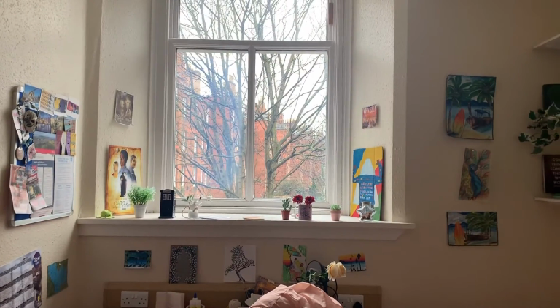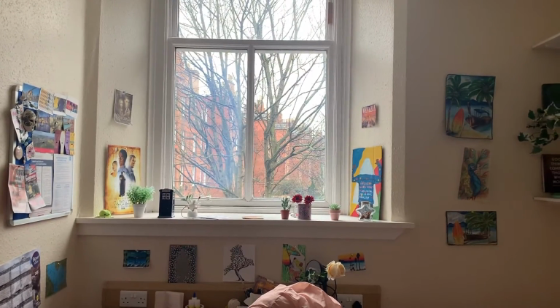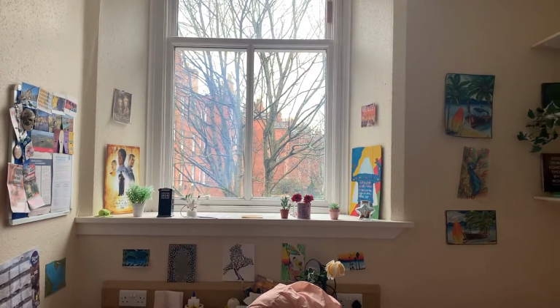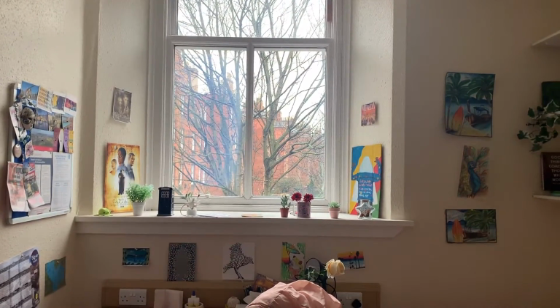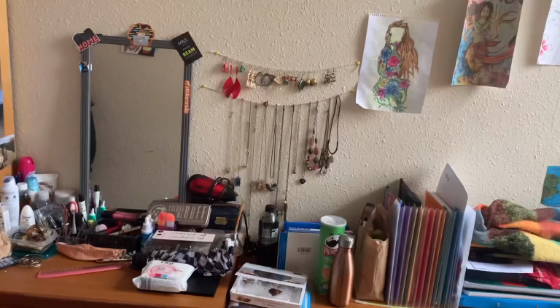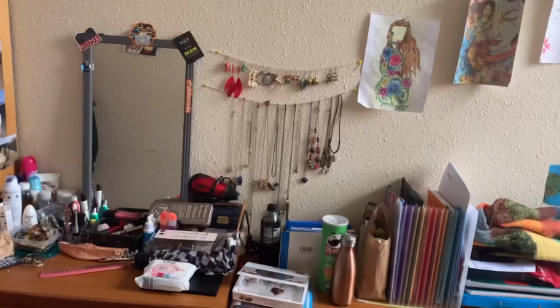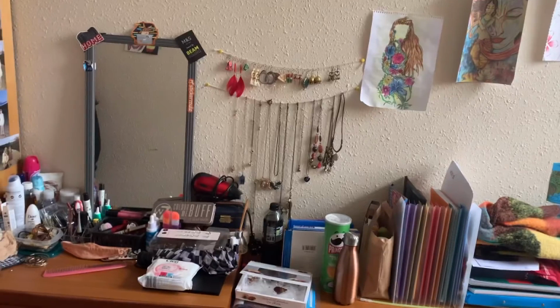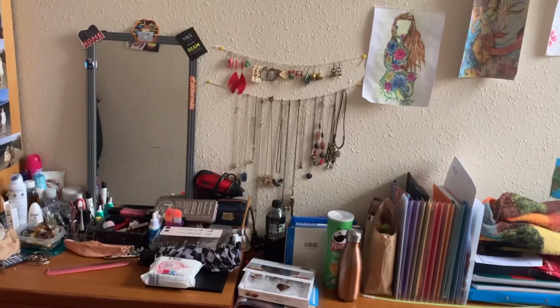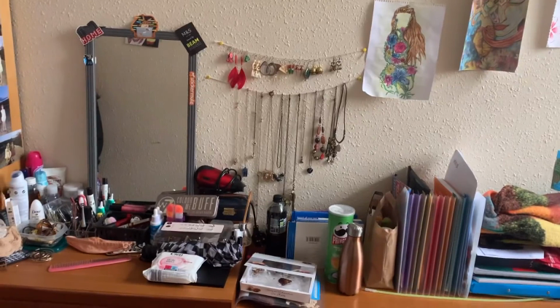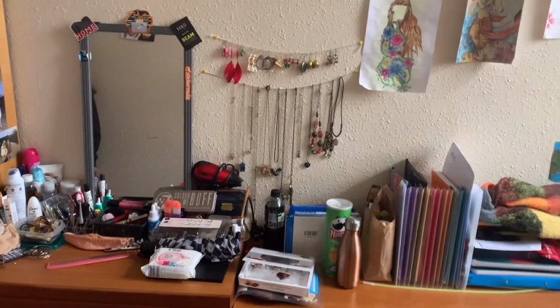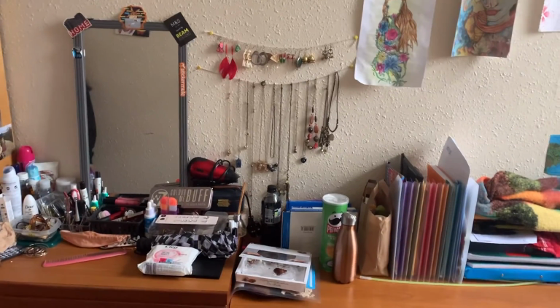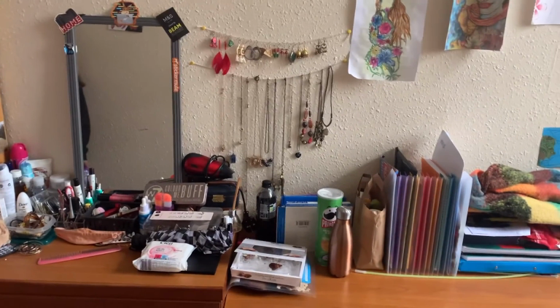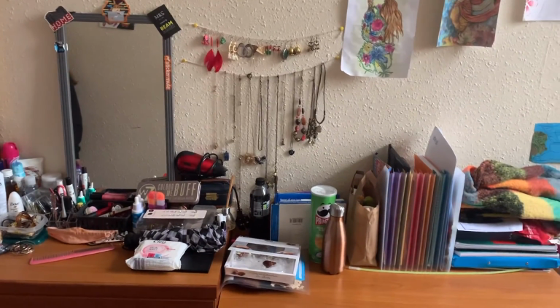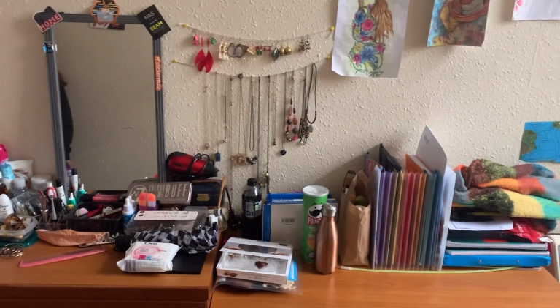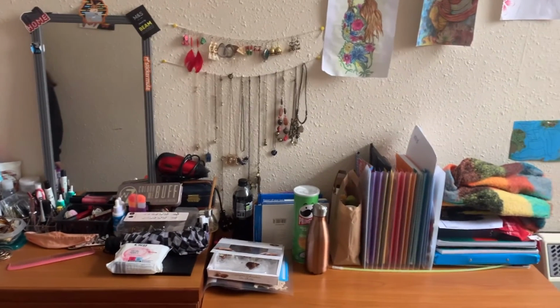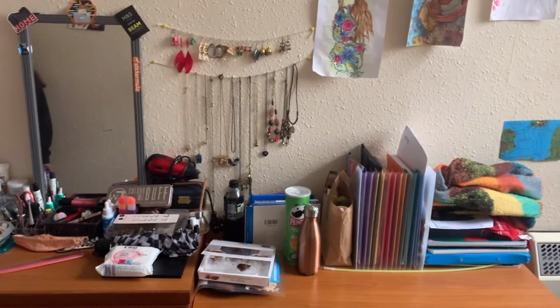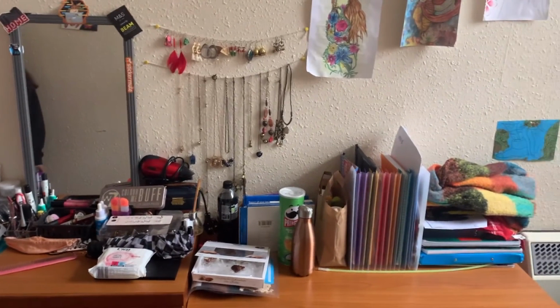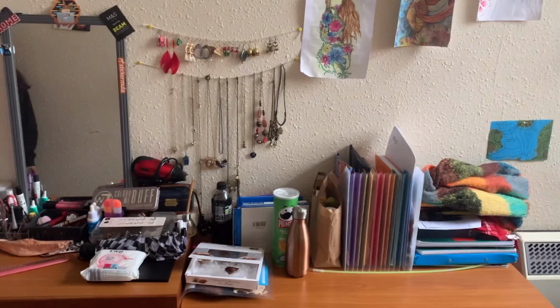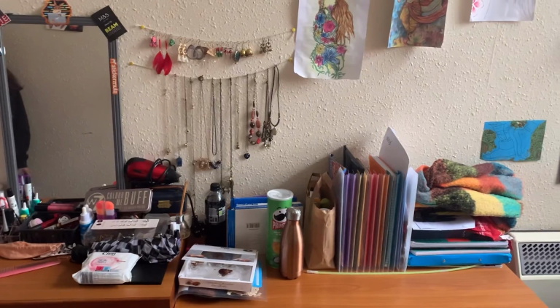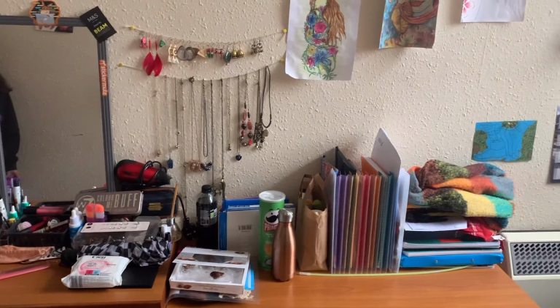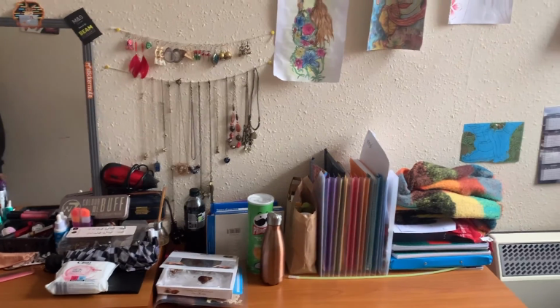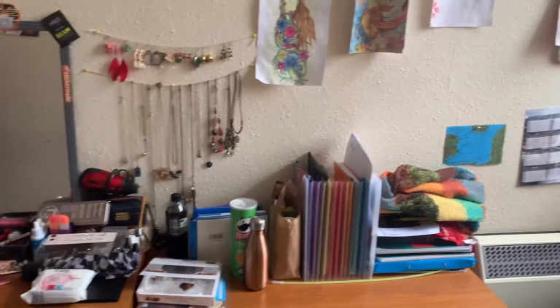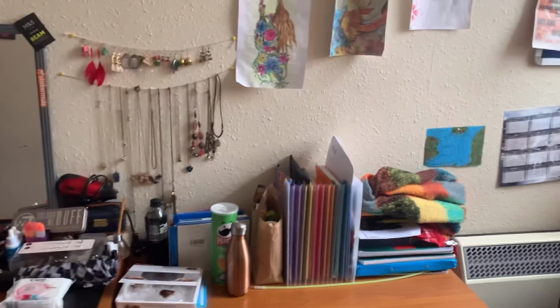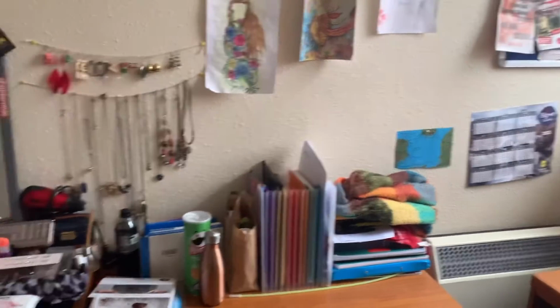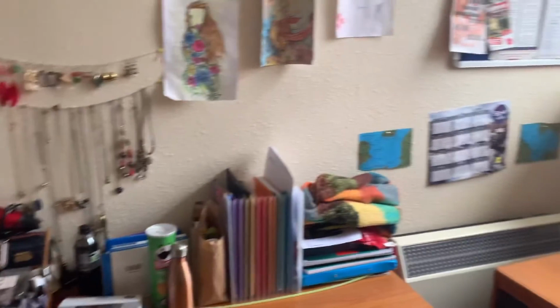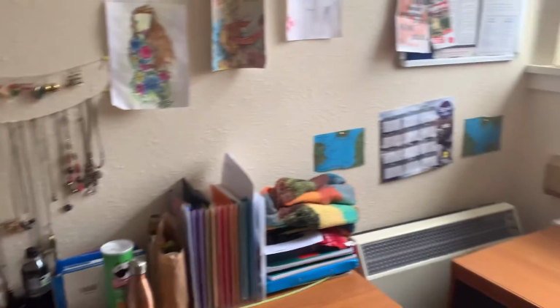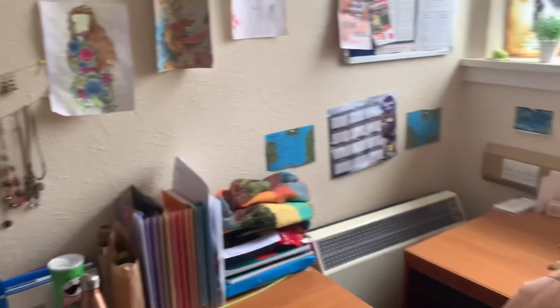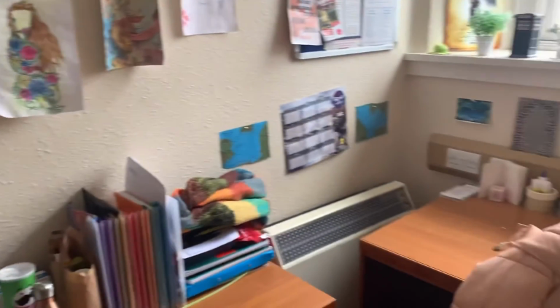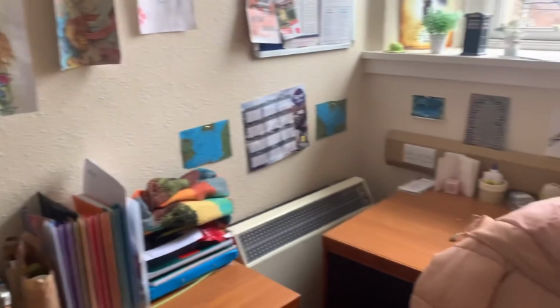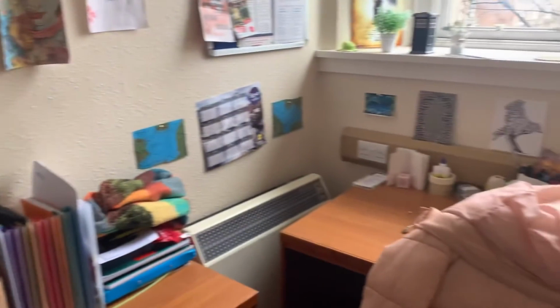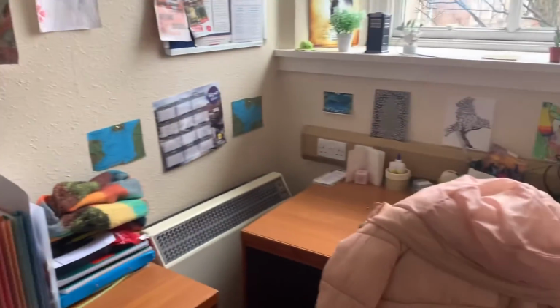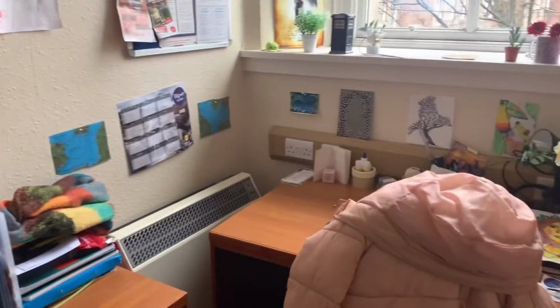Moving on to the room, there is a single-size bed, desk, drawers, and a closet.